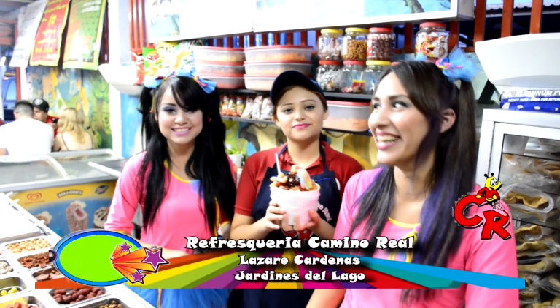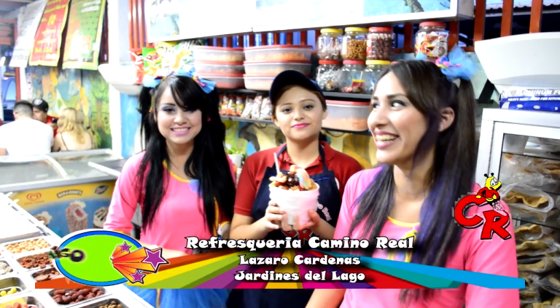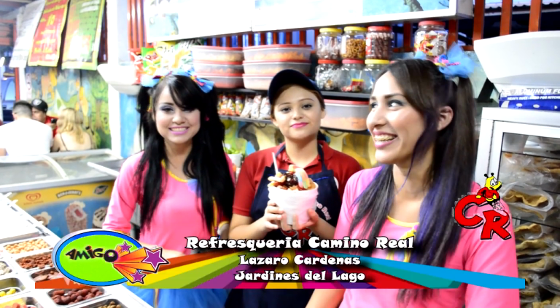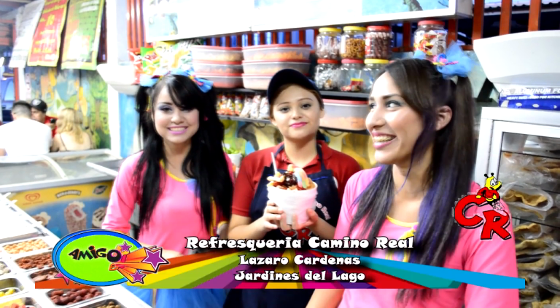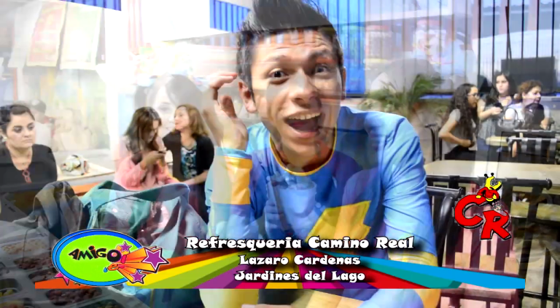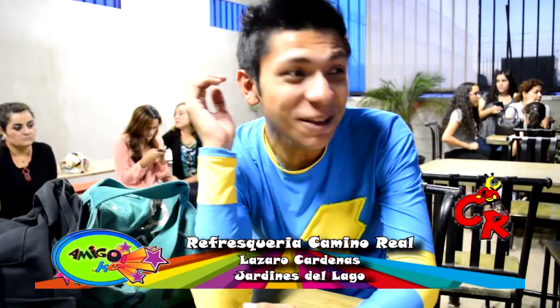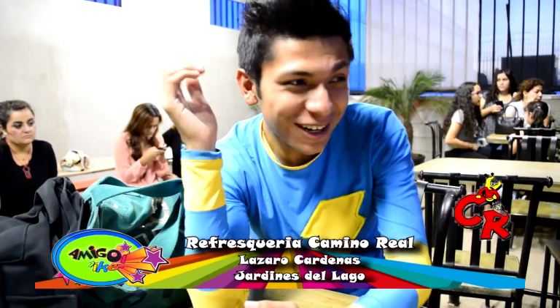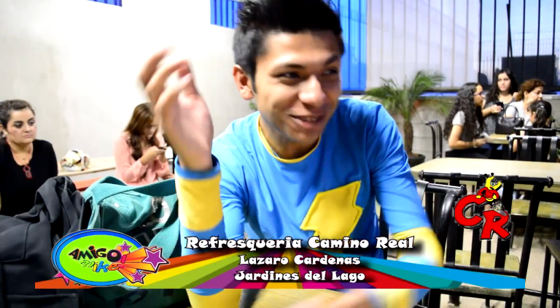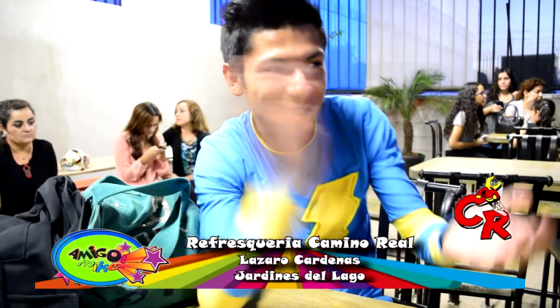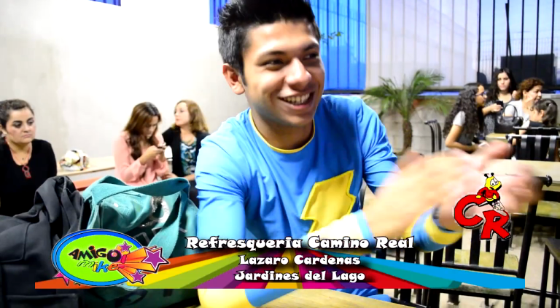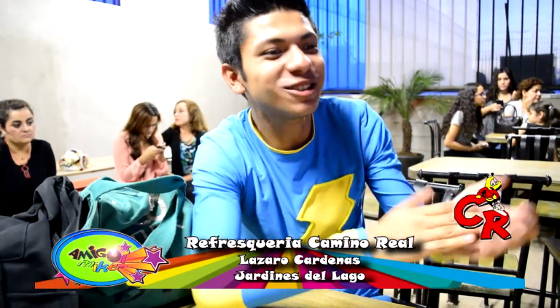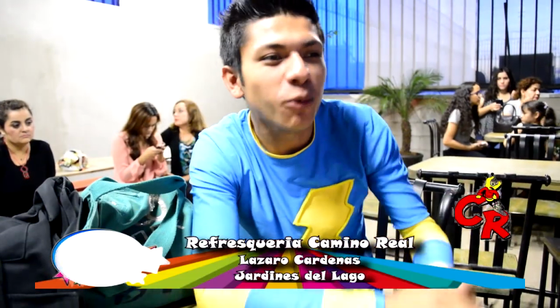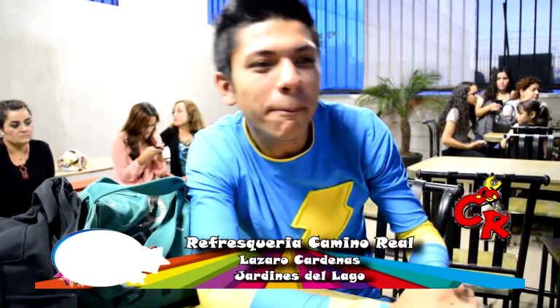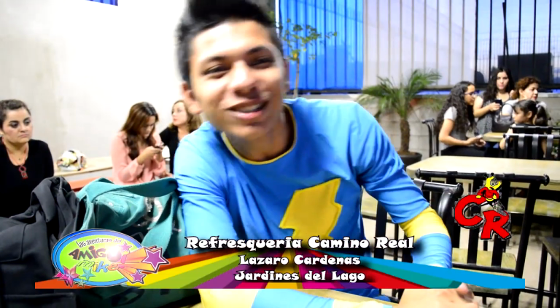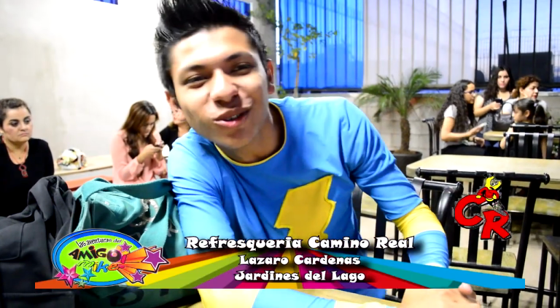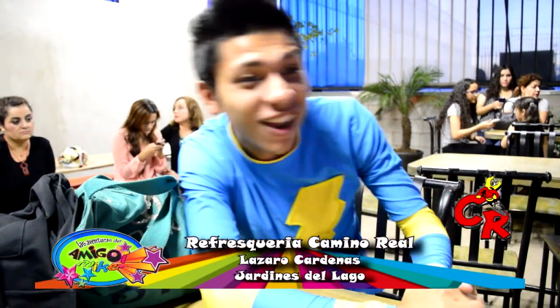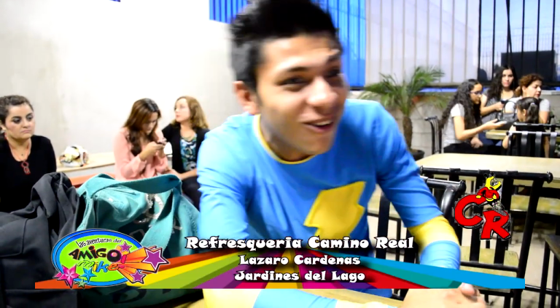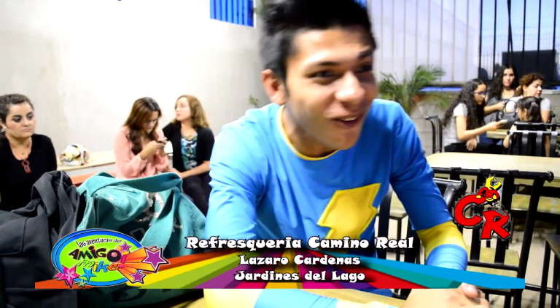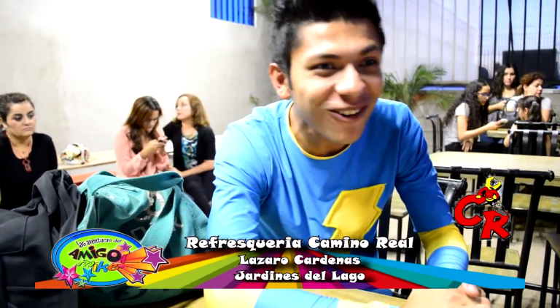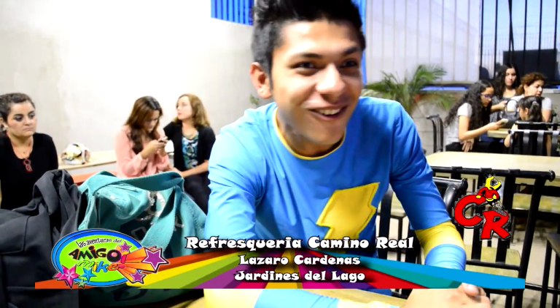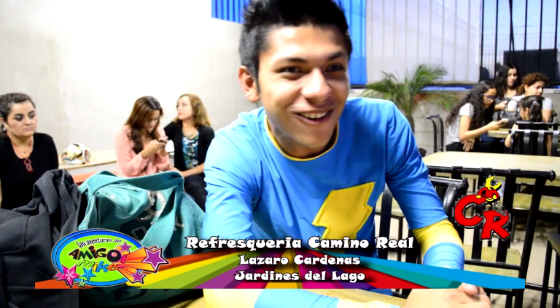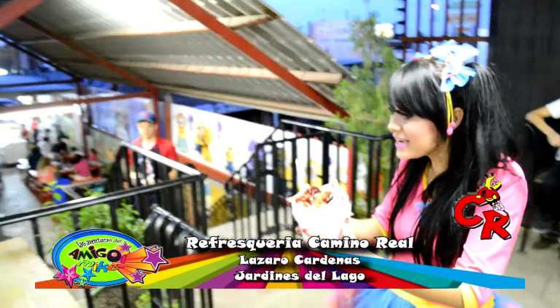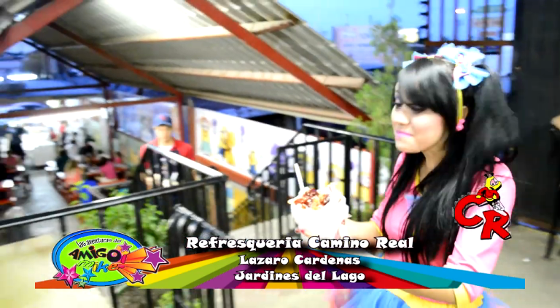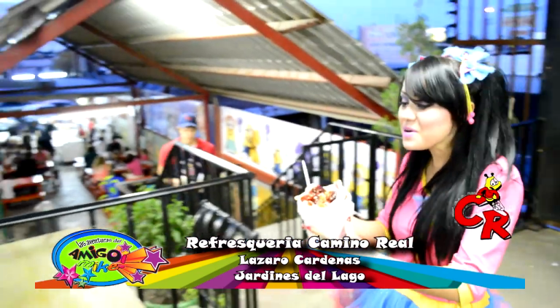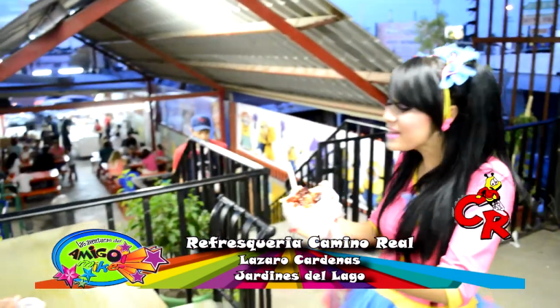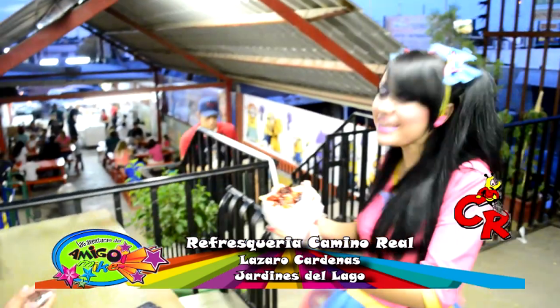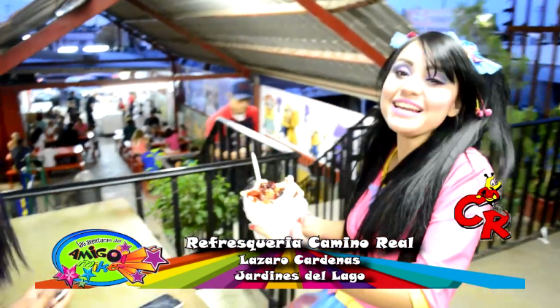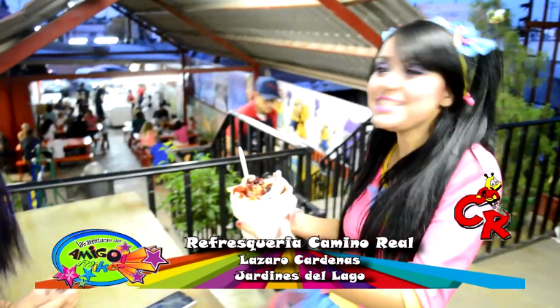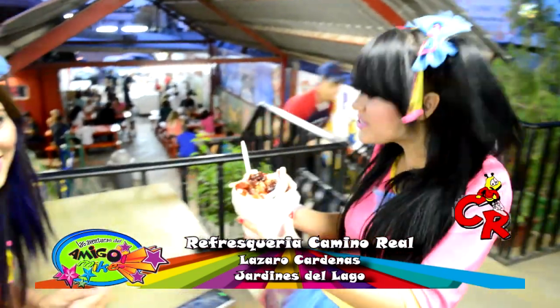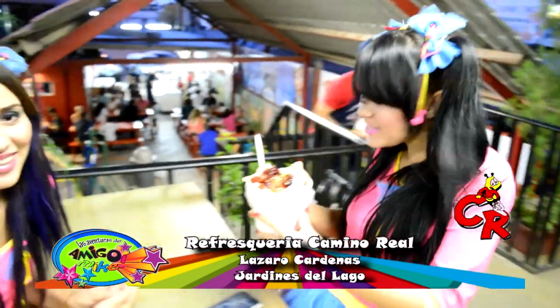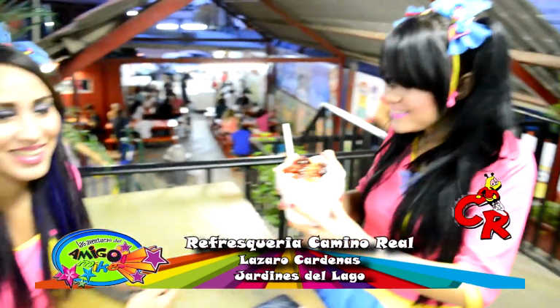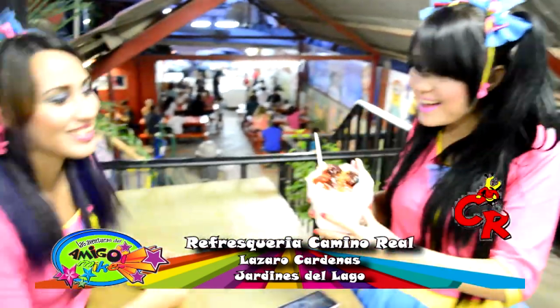Ay, ahí vienen las muñequitas con un vasote loco. Mira, mi amor, qué delicioso está.